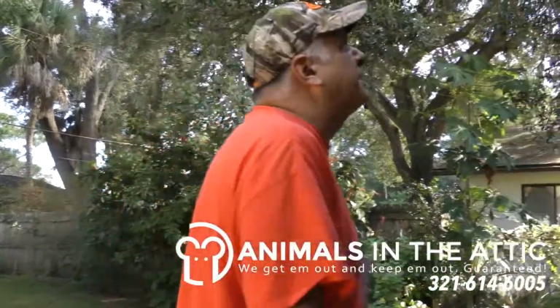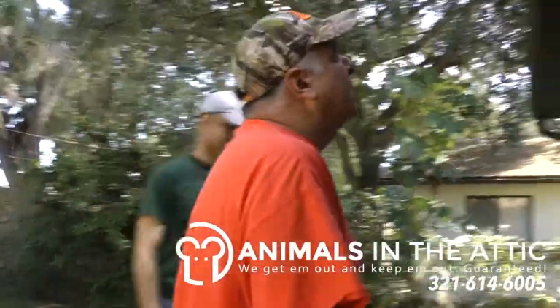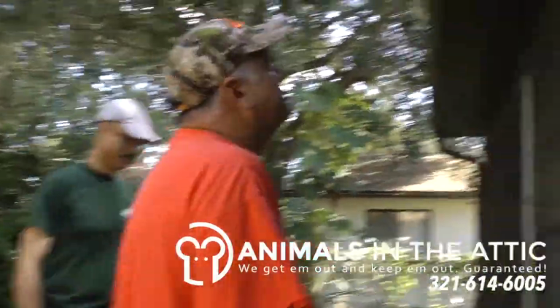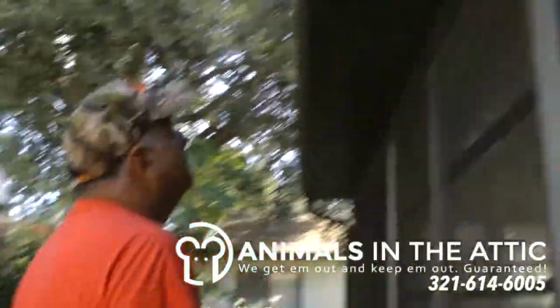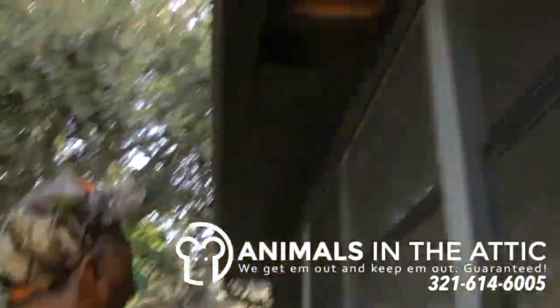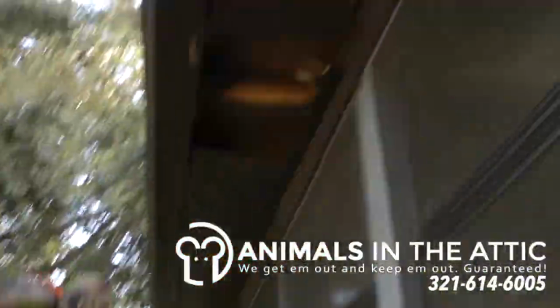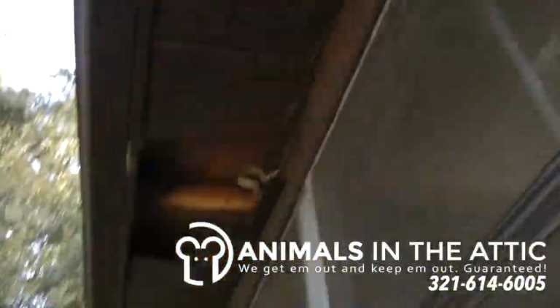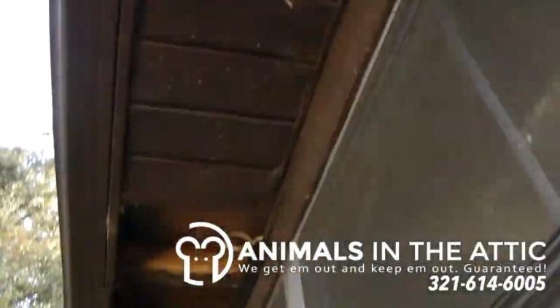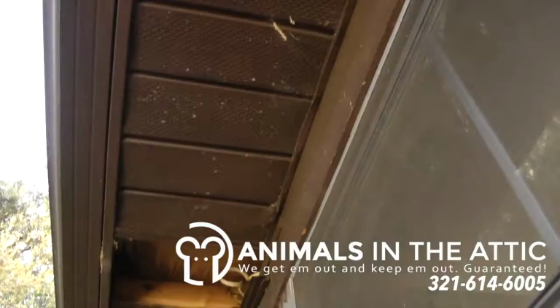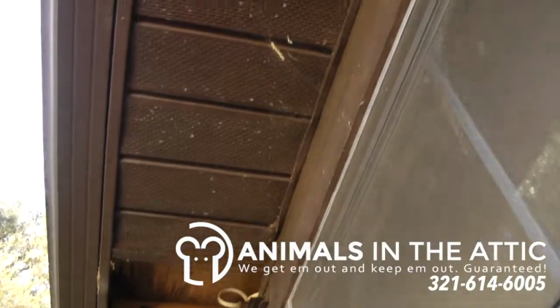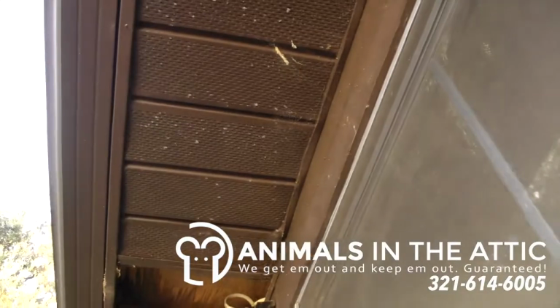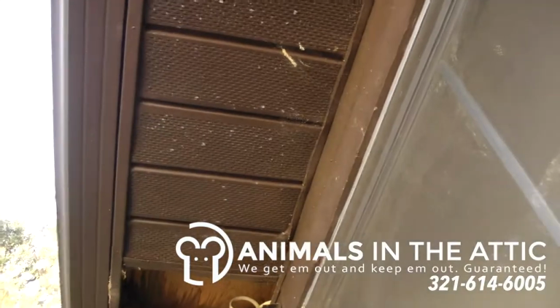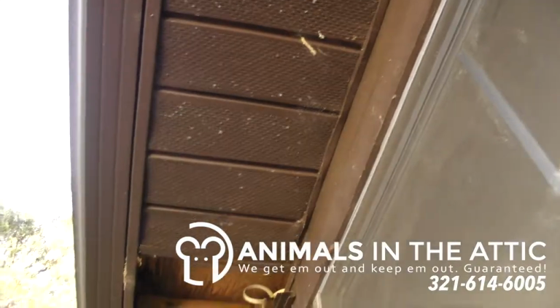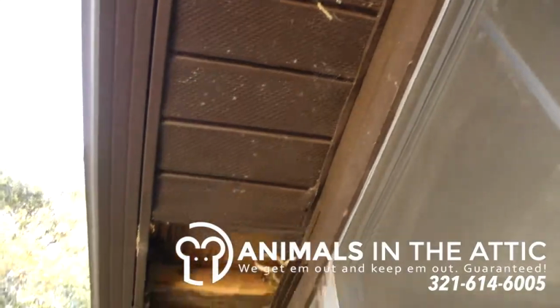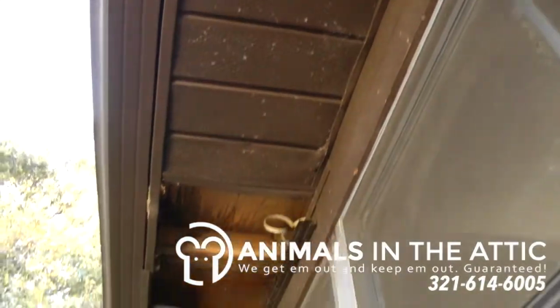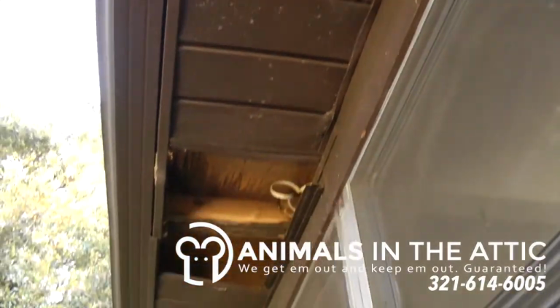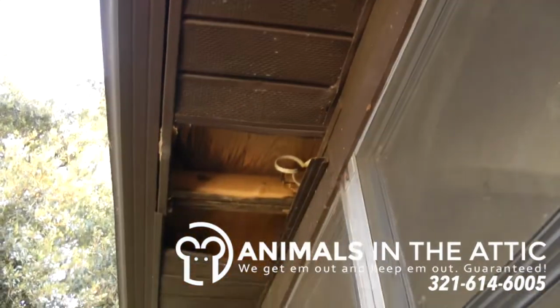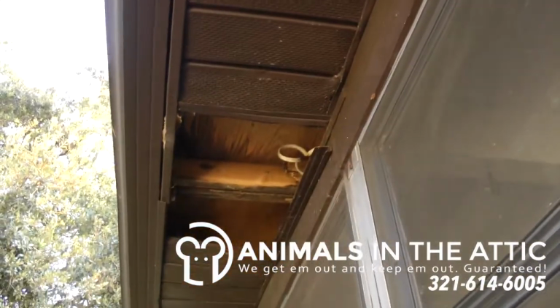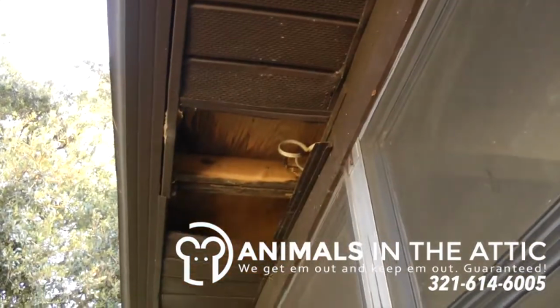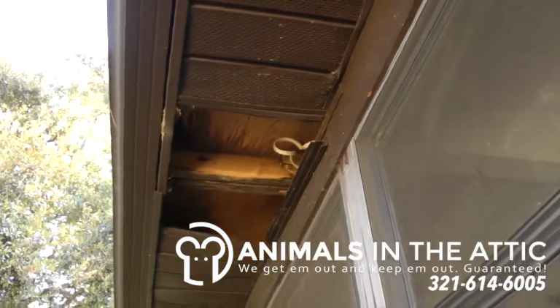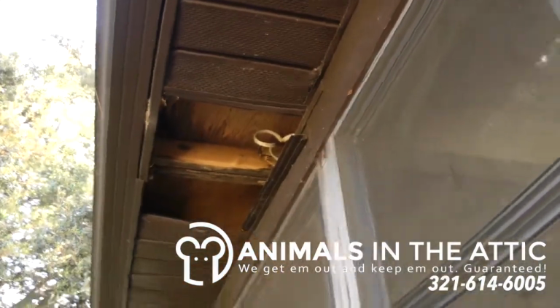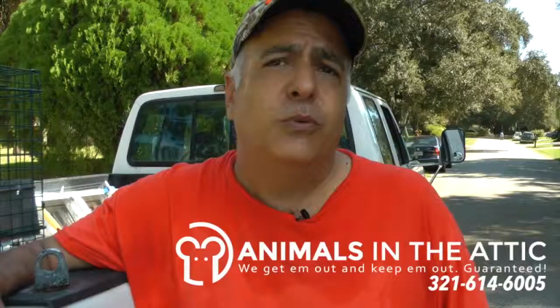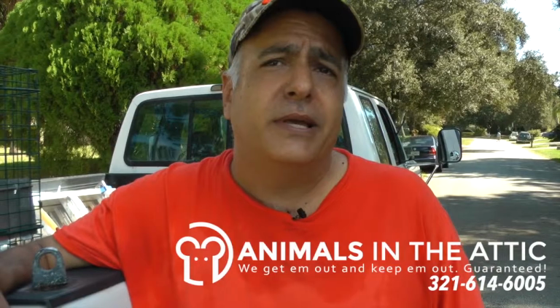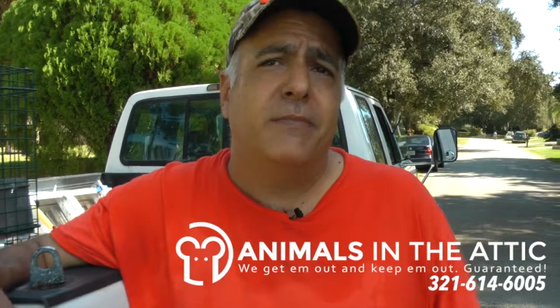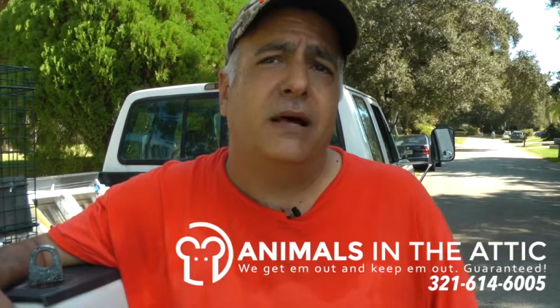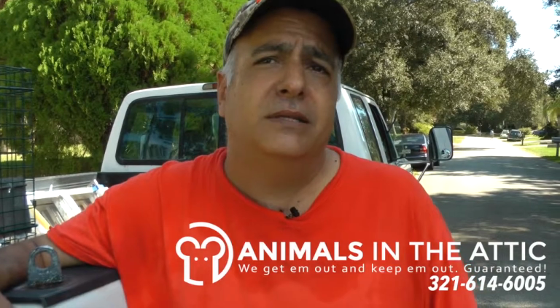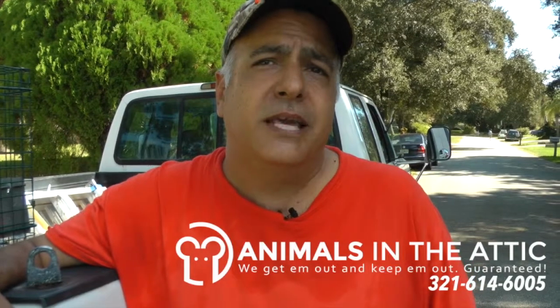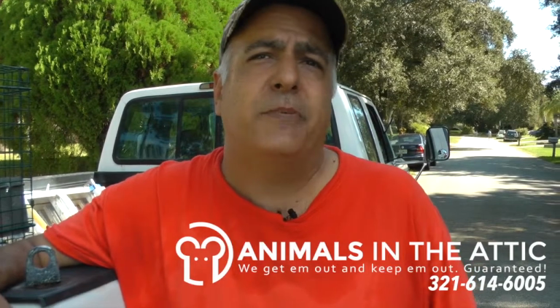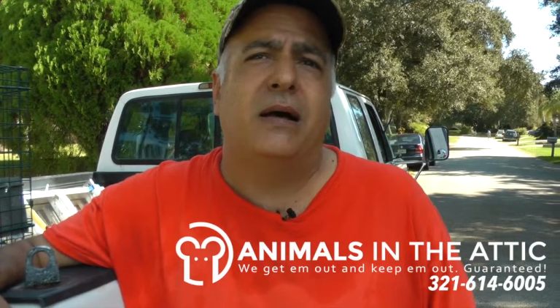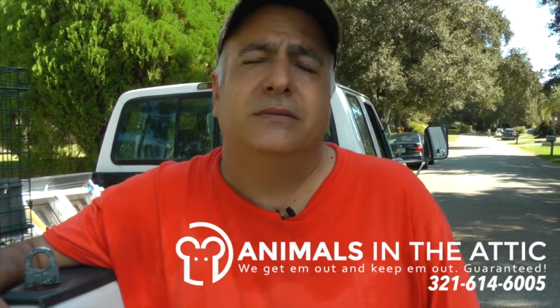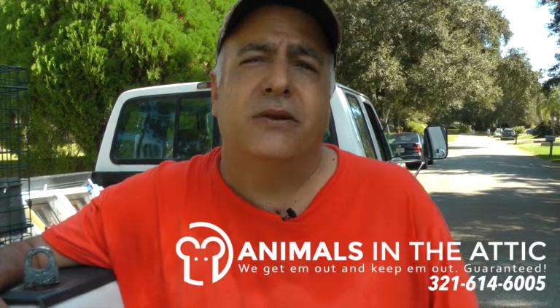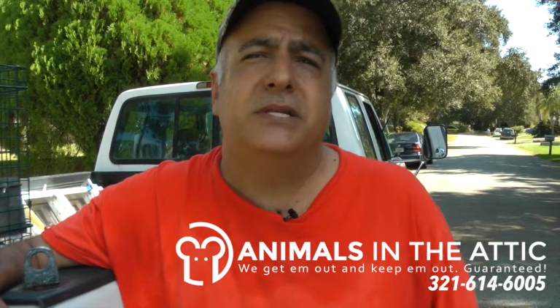If you suspect that you have raccoons in your house, give us a call. We'll get them out and keep them out, guaranteed.